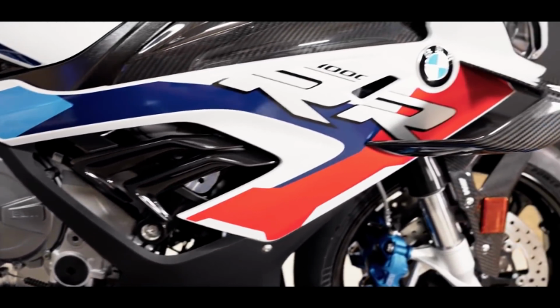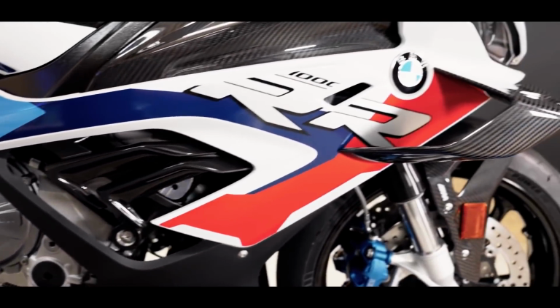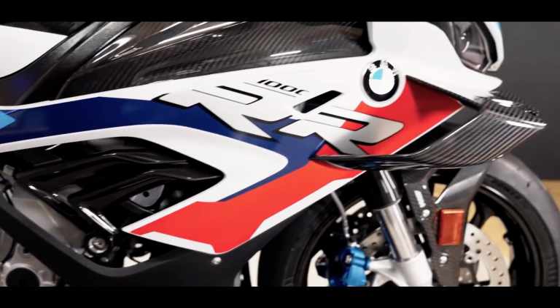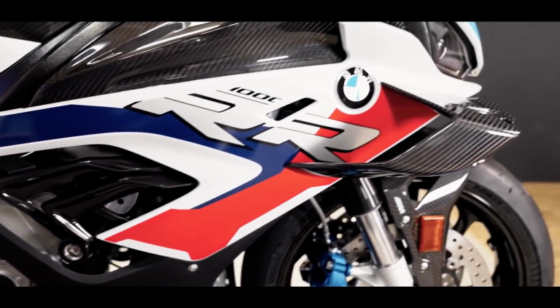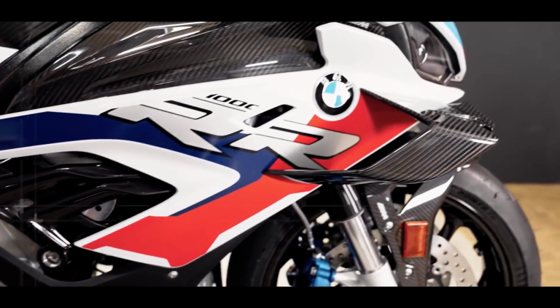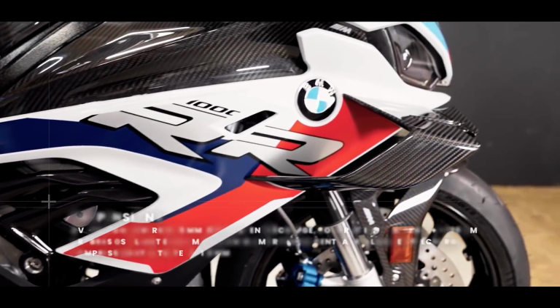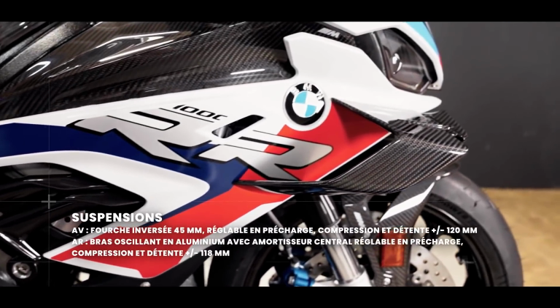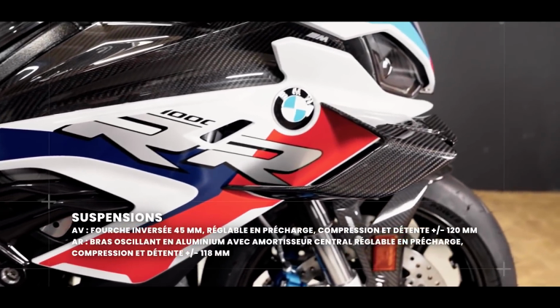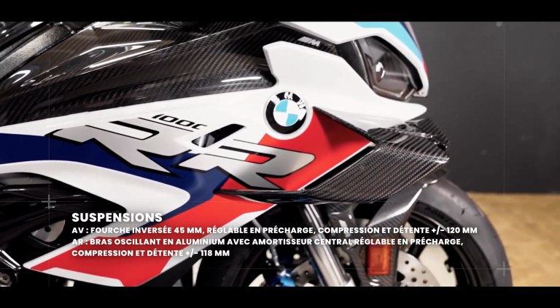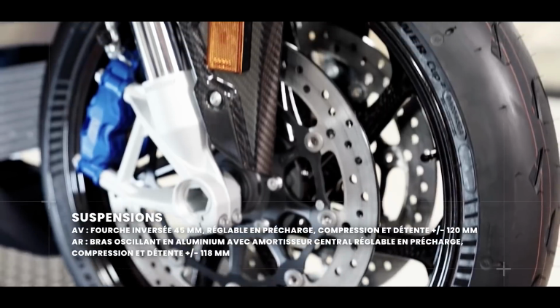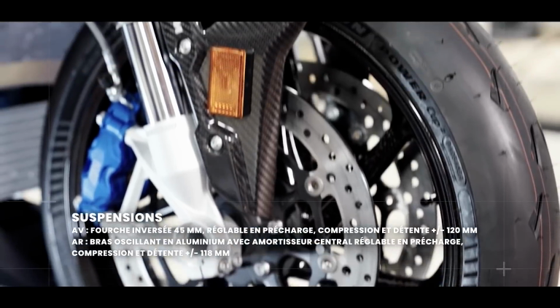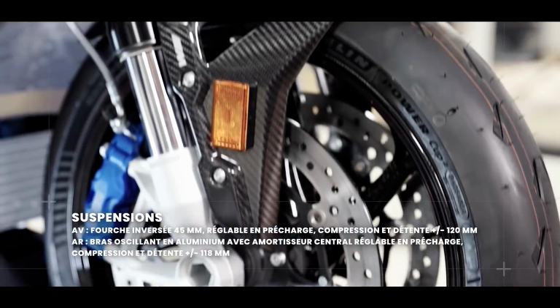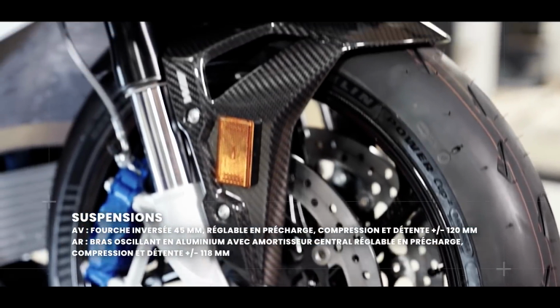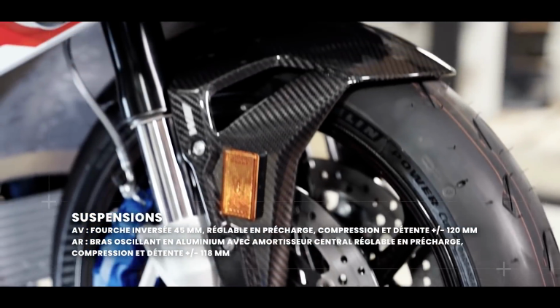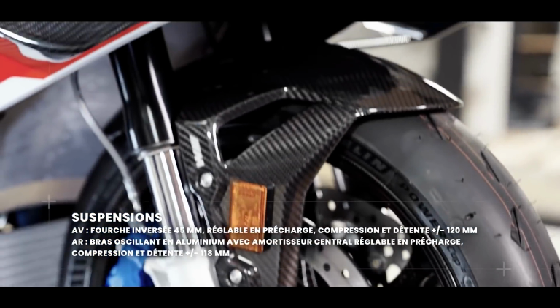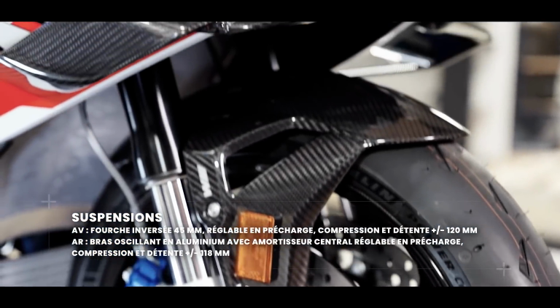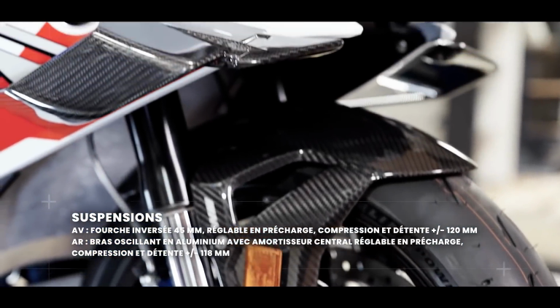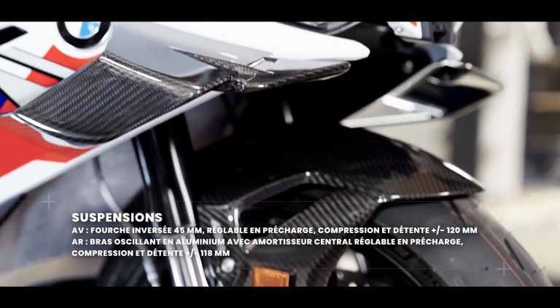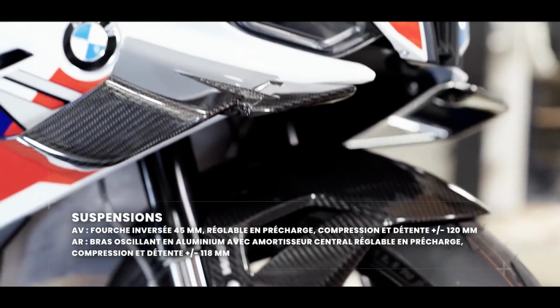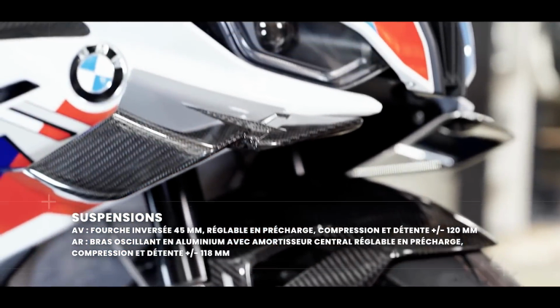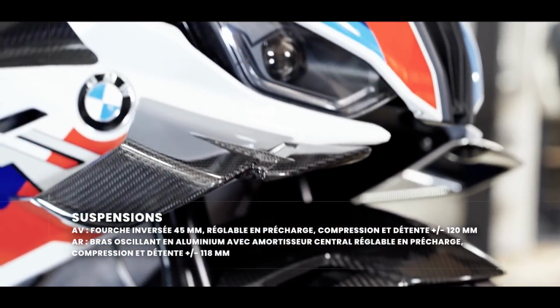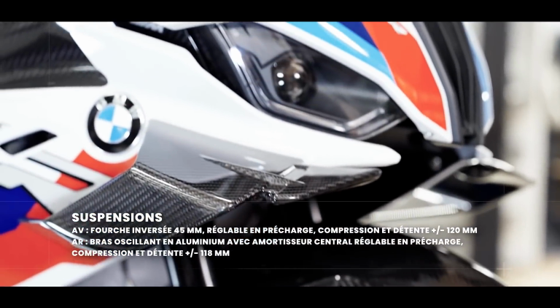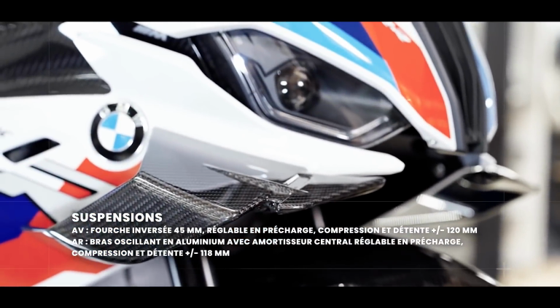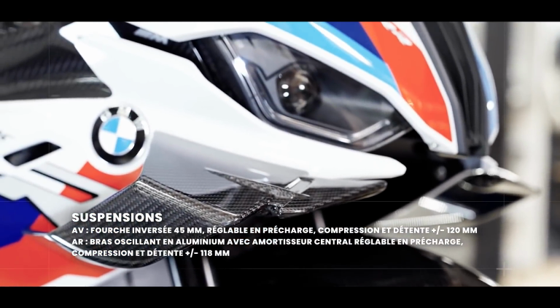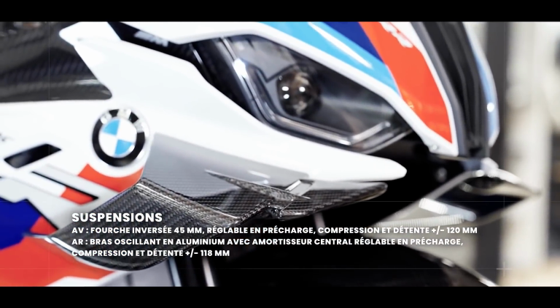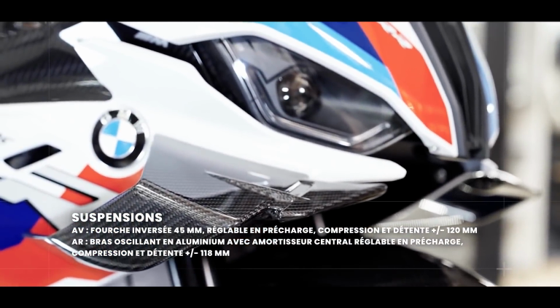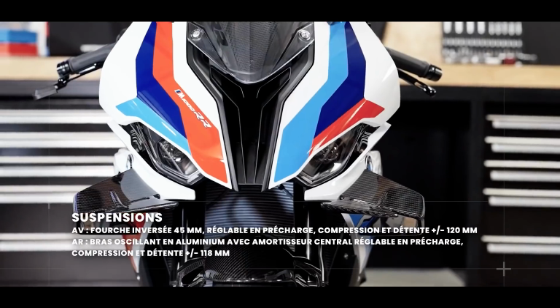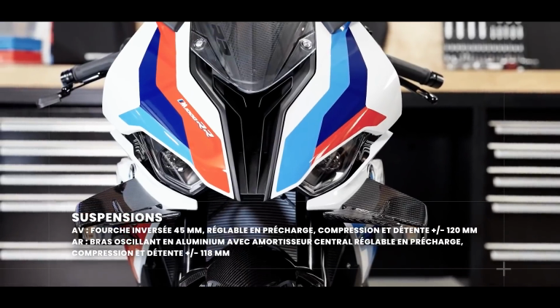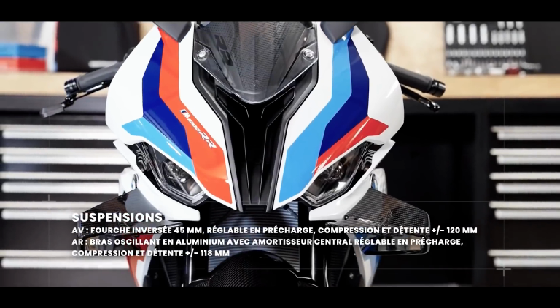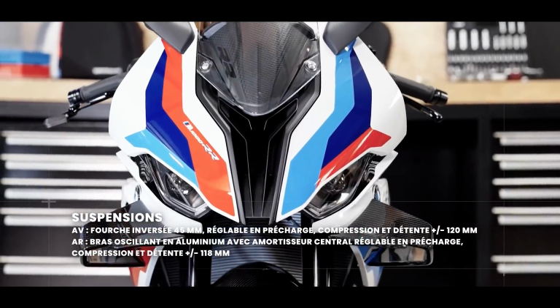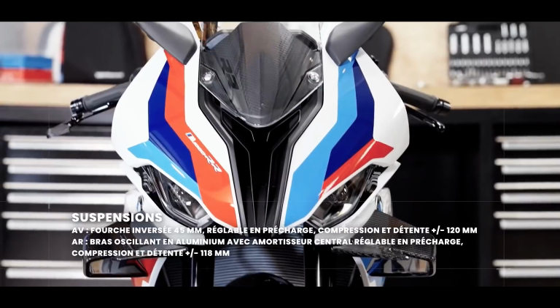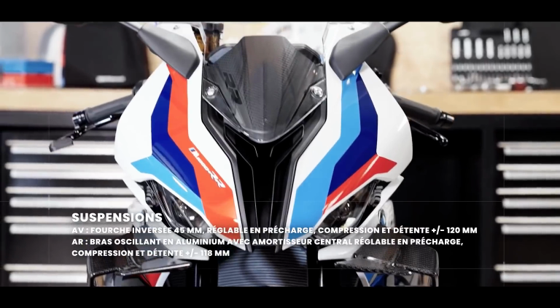Que ce soit avant ou arrière, c'est du Marzocchi avec une fourche de 45 mm, des réglages en tous sens. C'est vraiment du très haut de gamme et ça fonctionne très très bien.